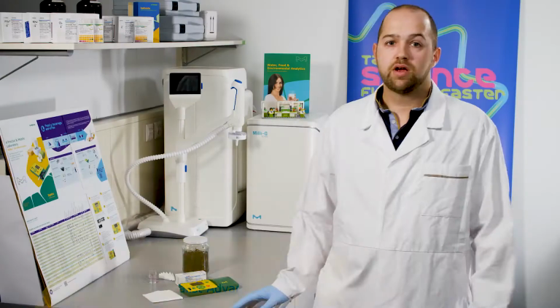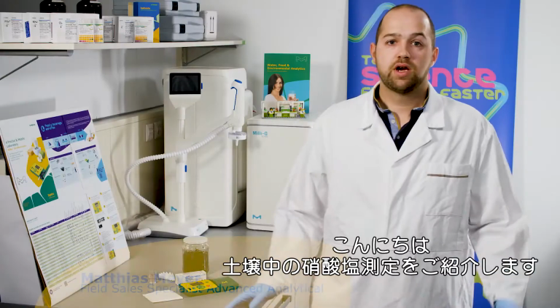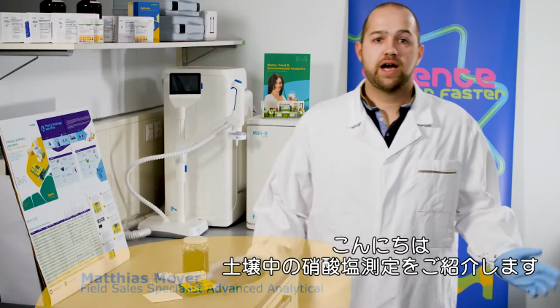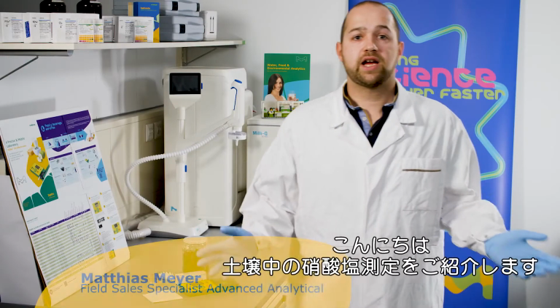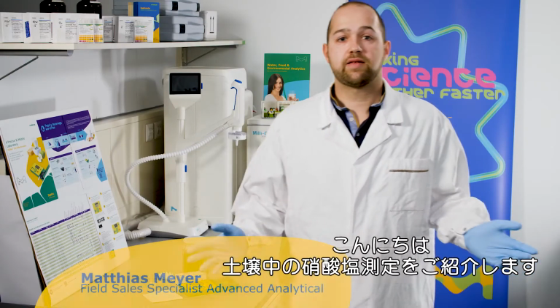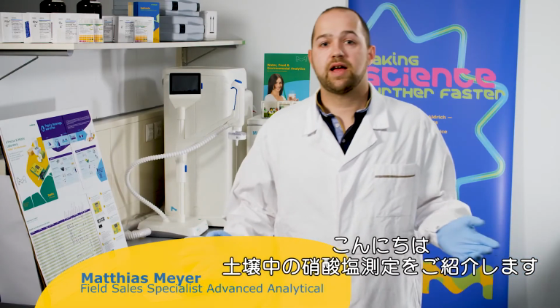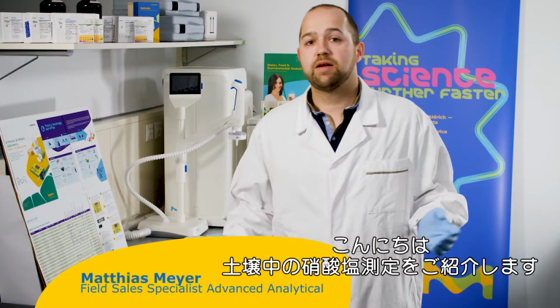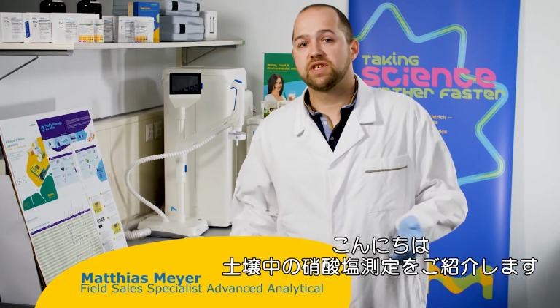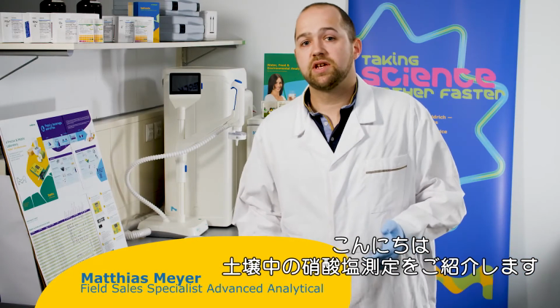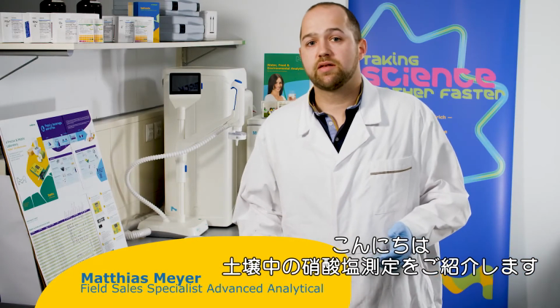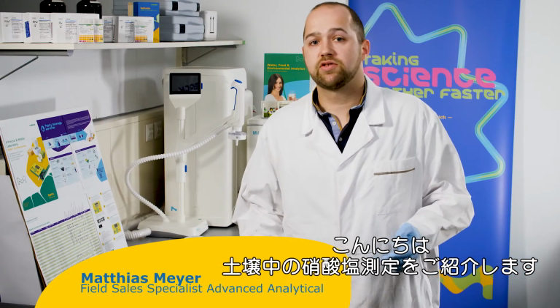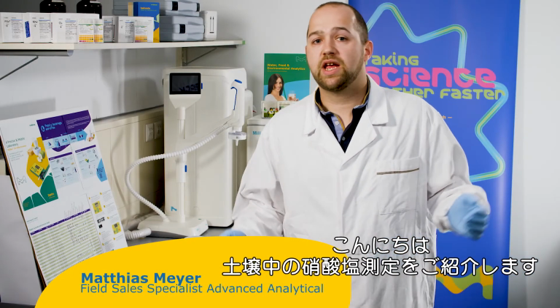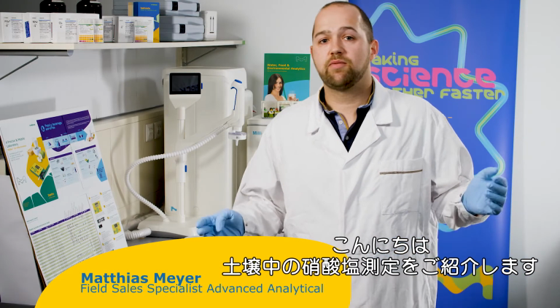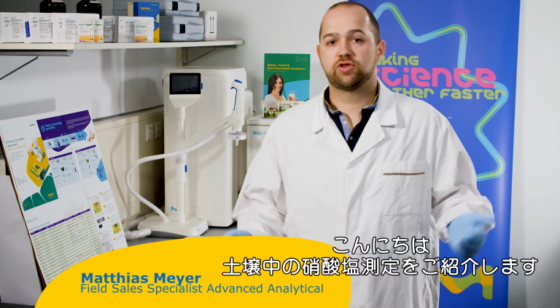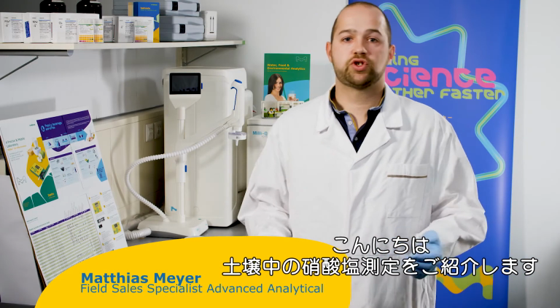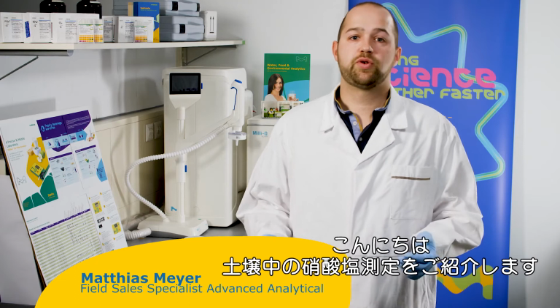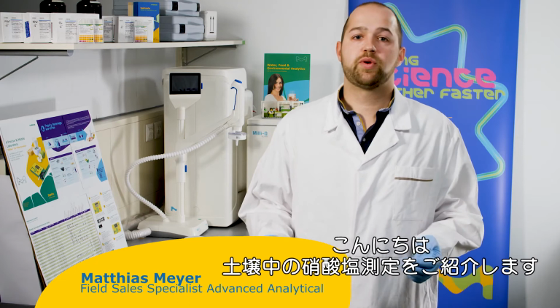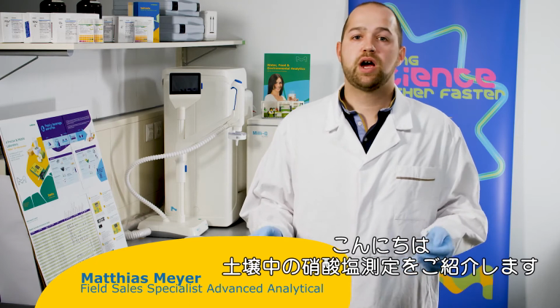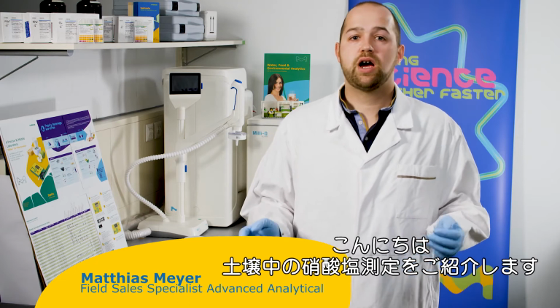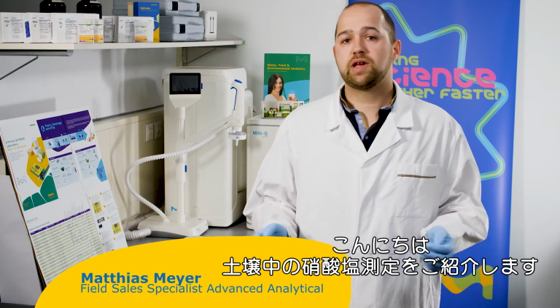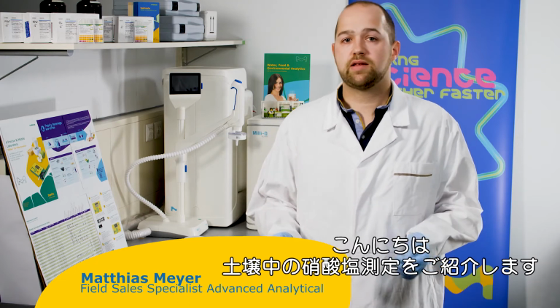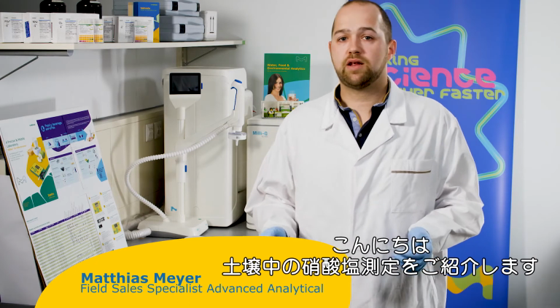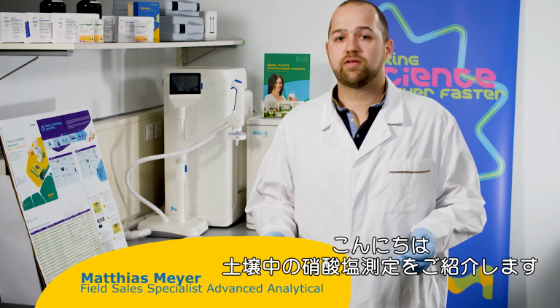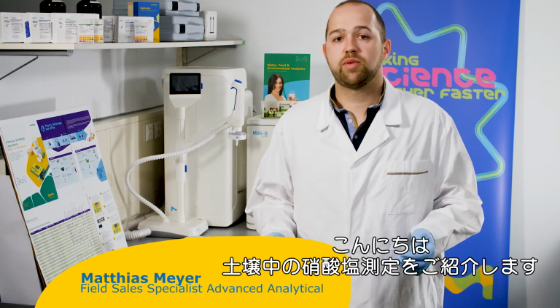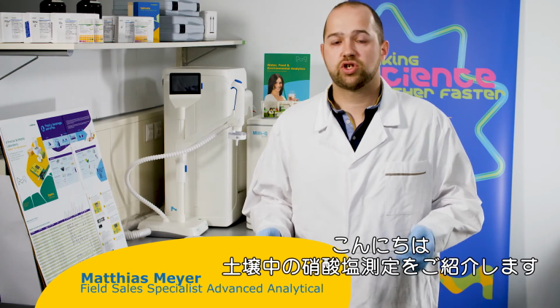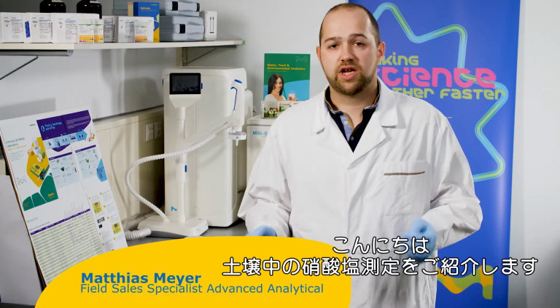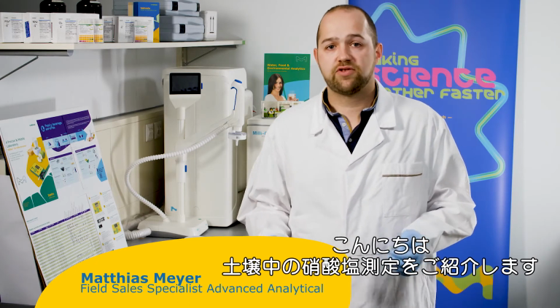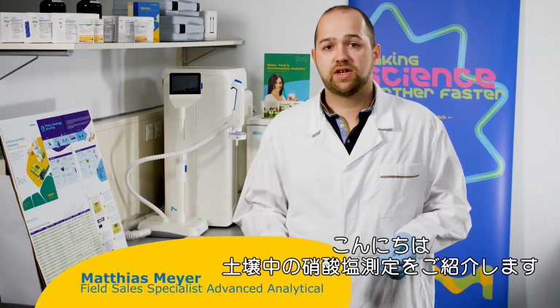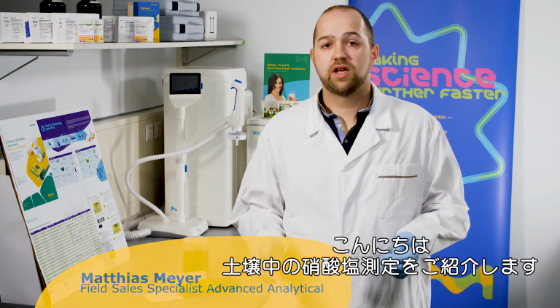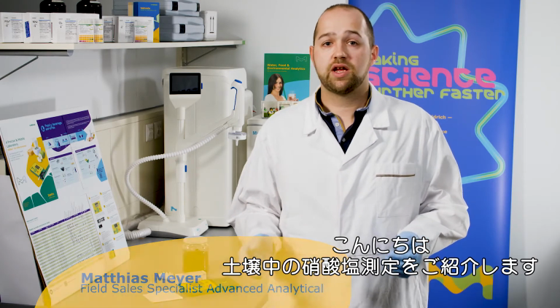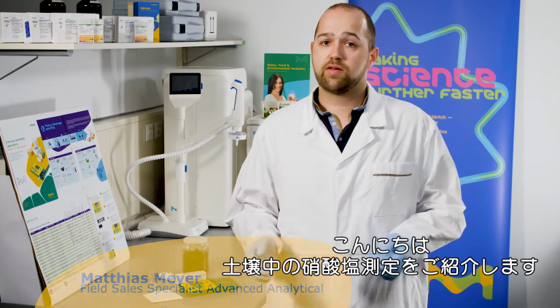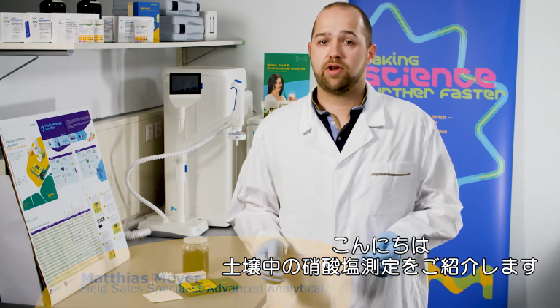Hi guys, I'm Matthias and today I want to show you how easy it is to measure nitrate in soil.